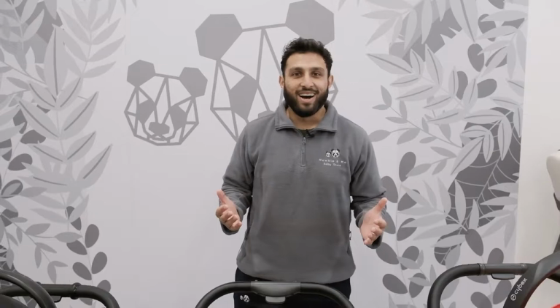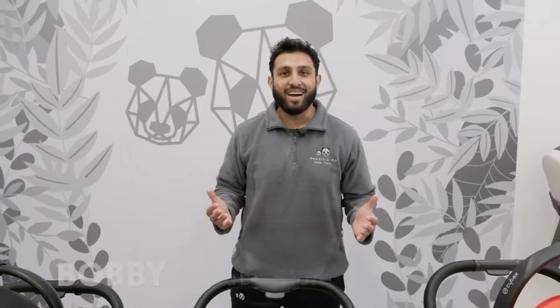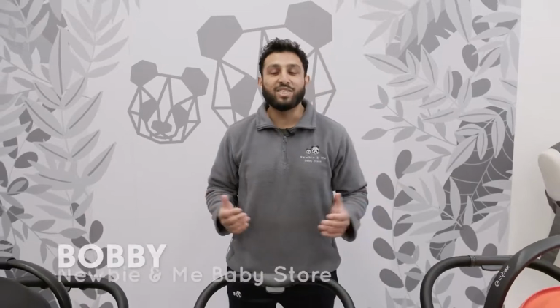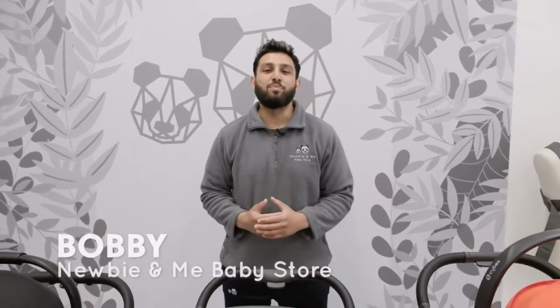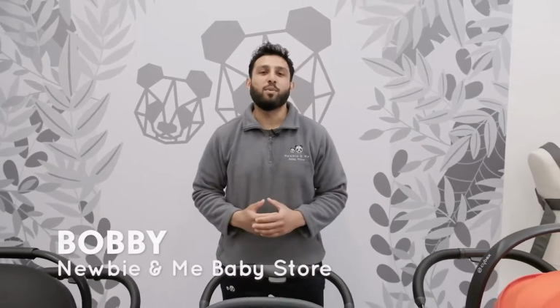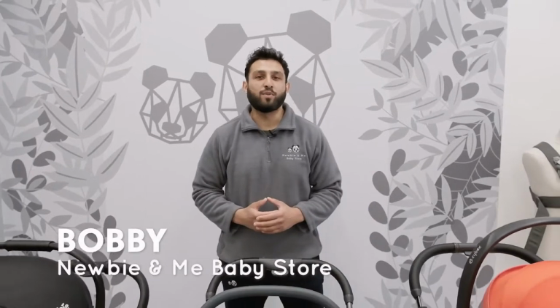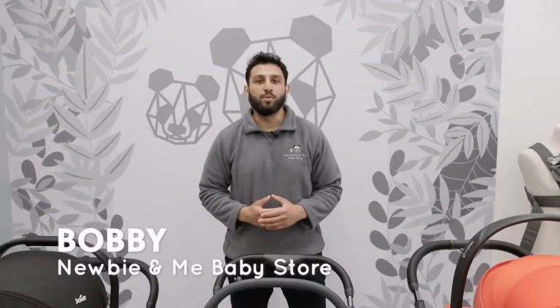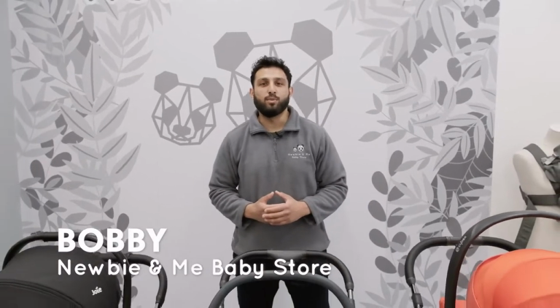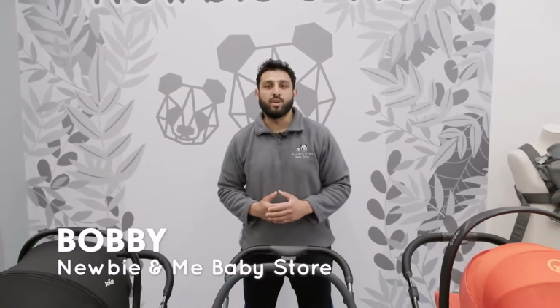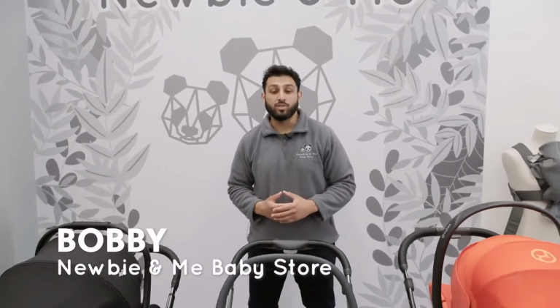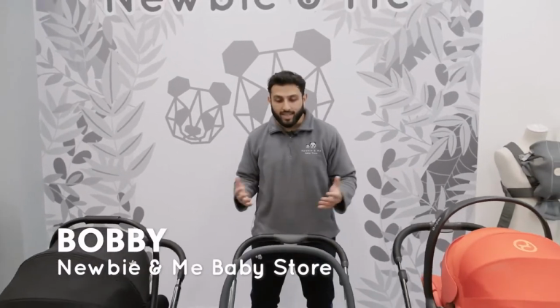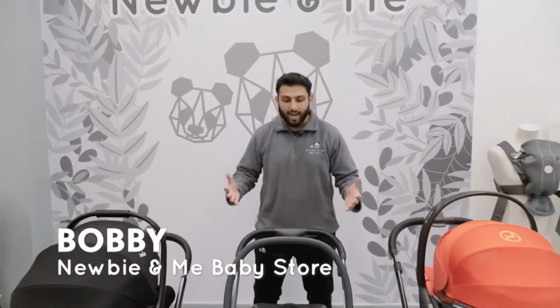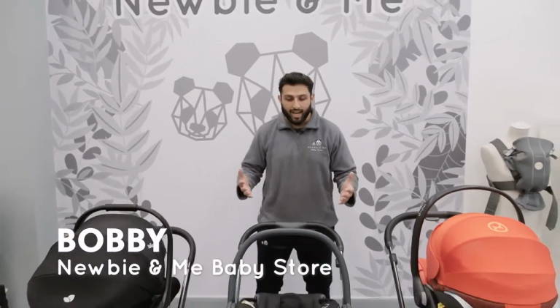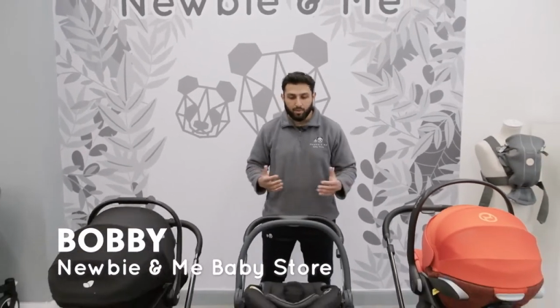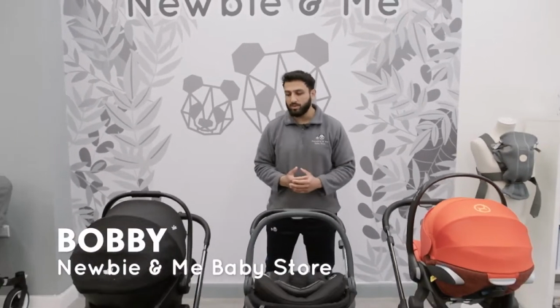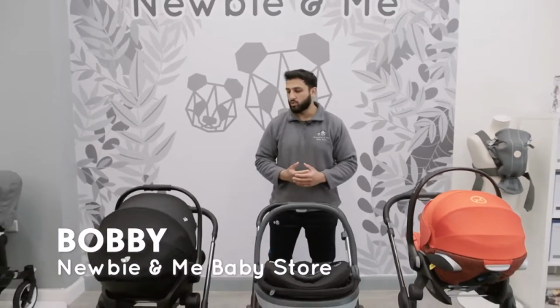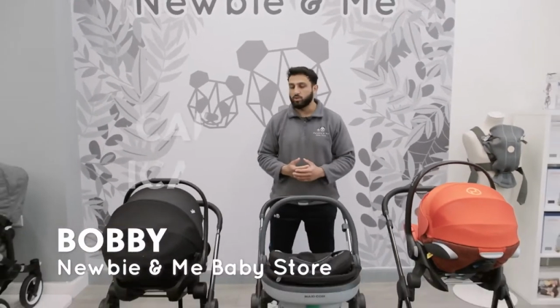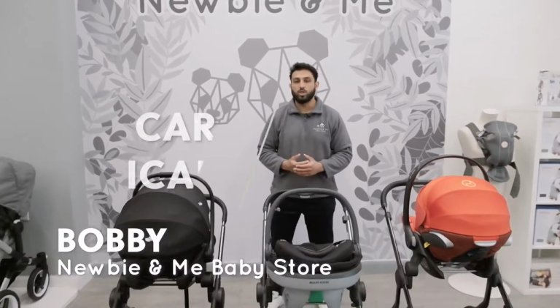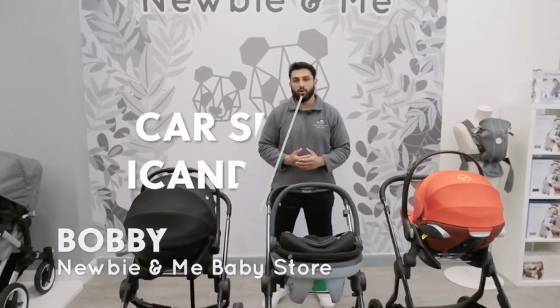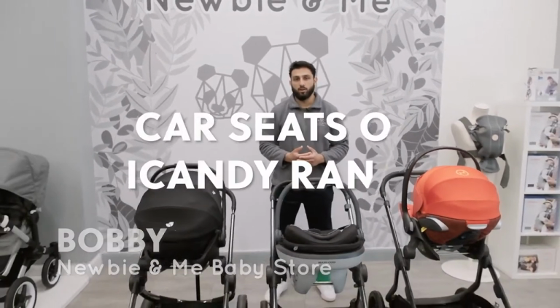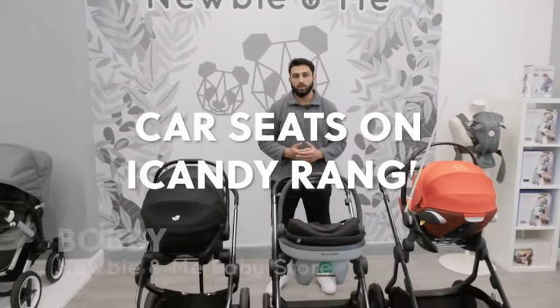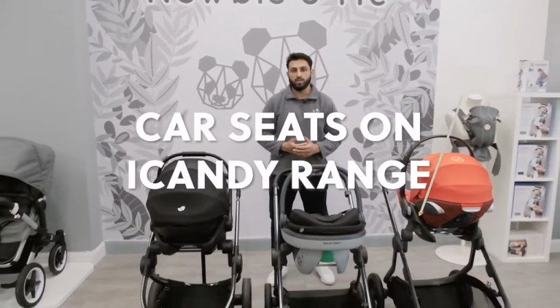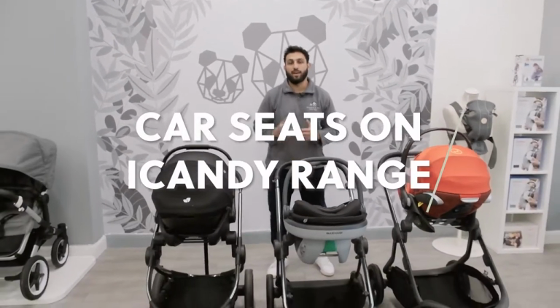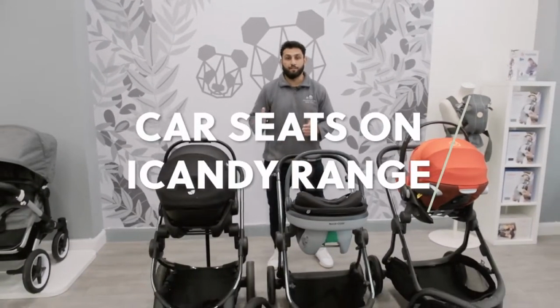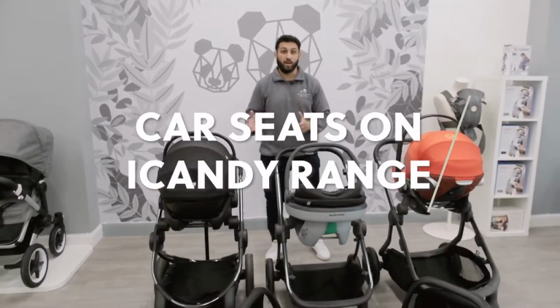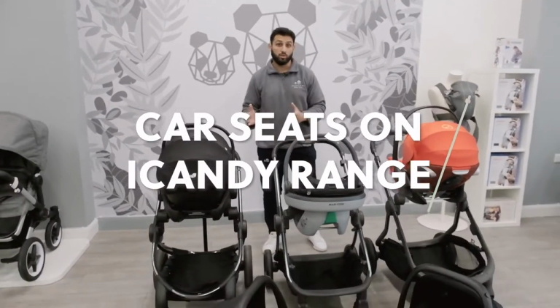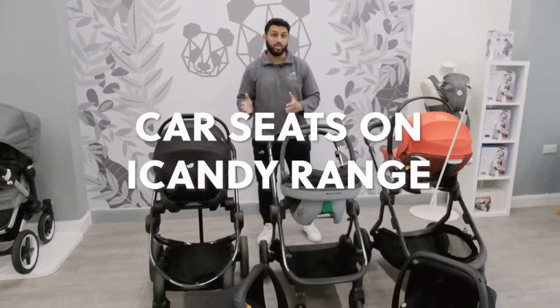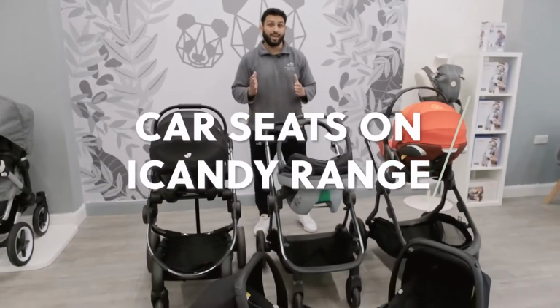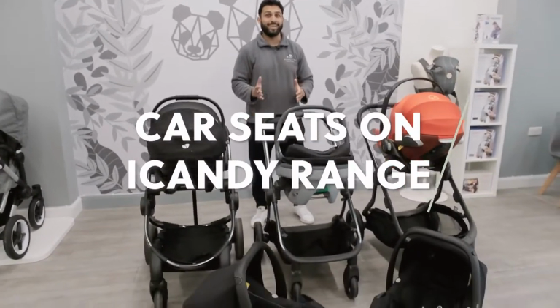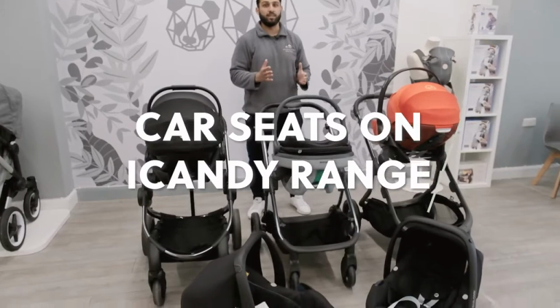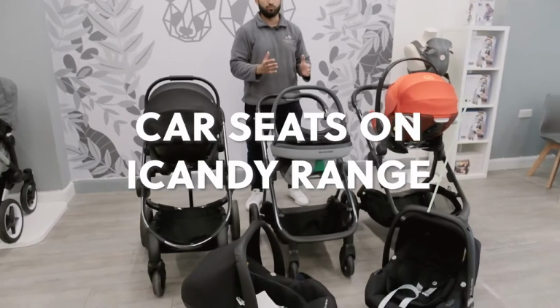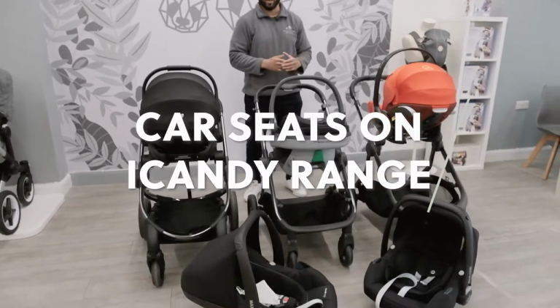Hi guys, it's Bobby from Newby Me. Today I am going to be talking to you about cars that fit onto the Eye Candy range.